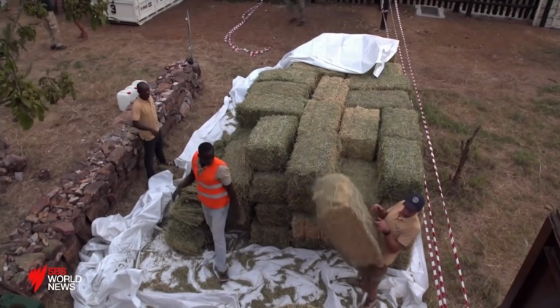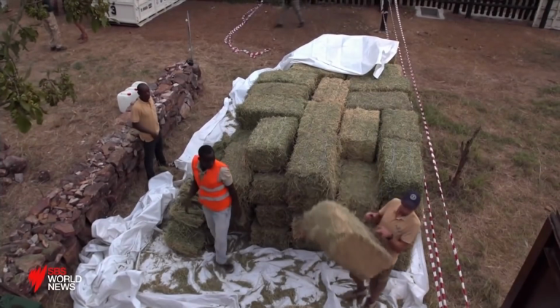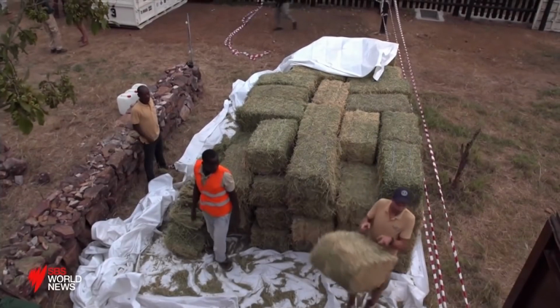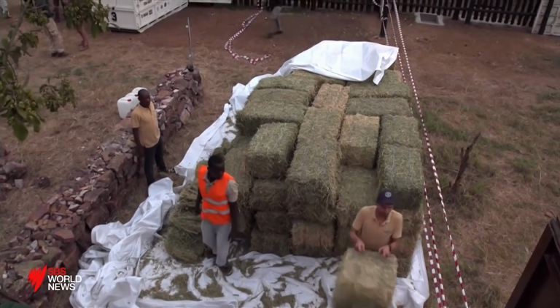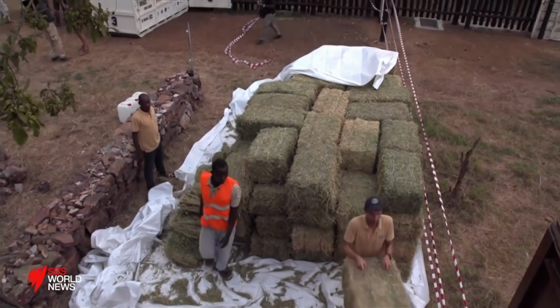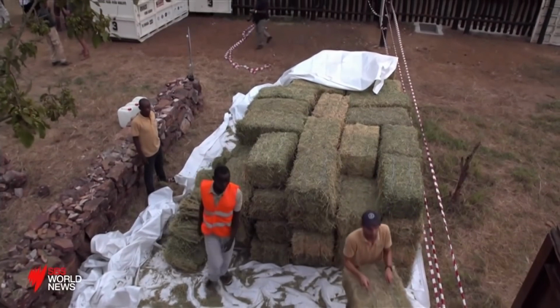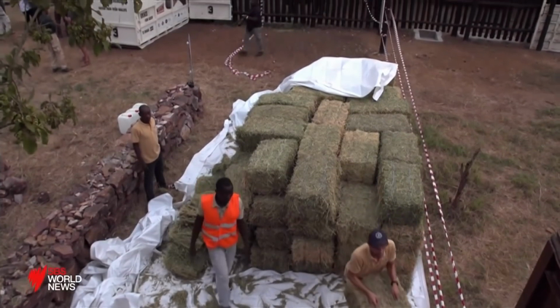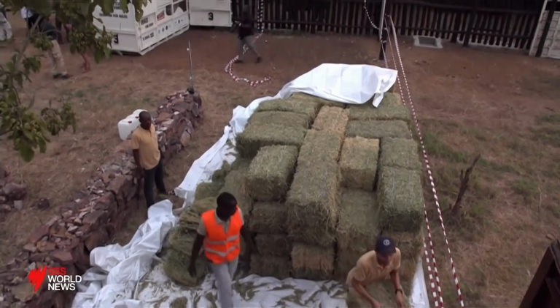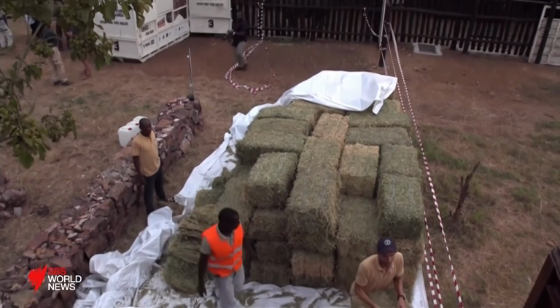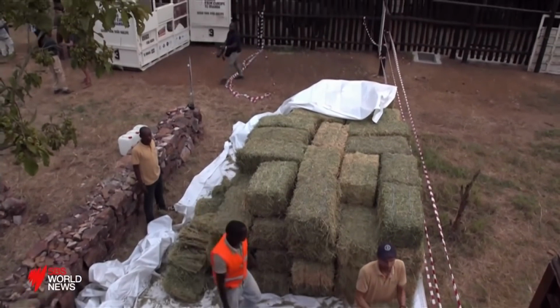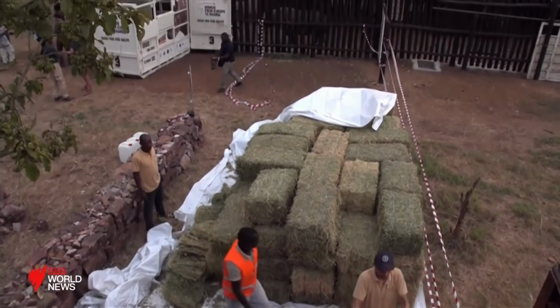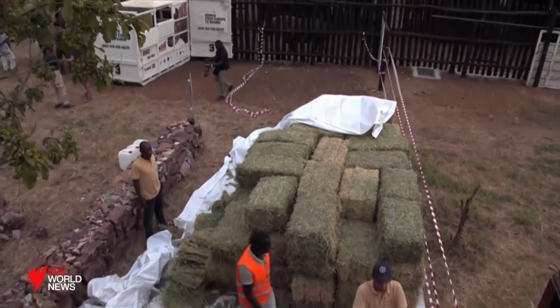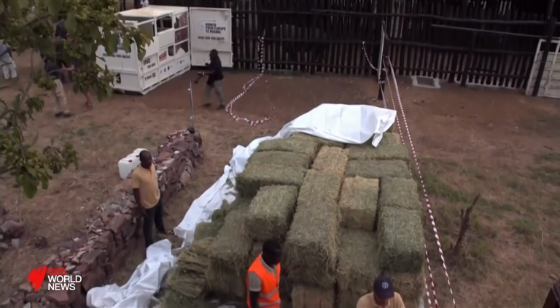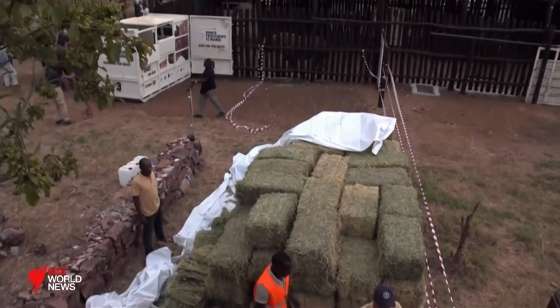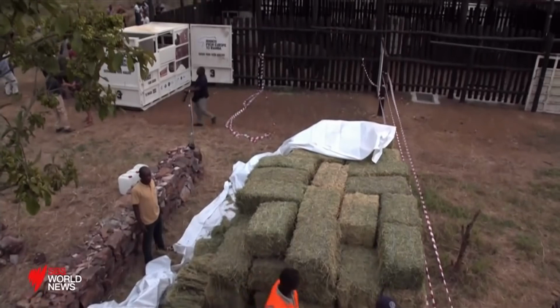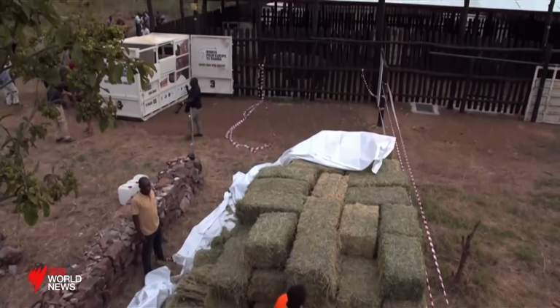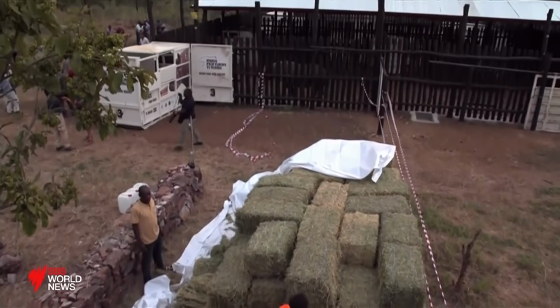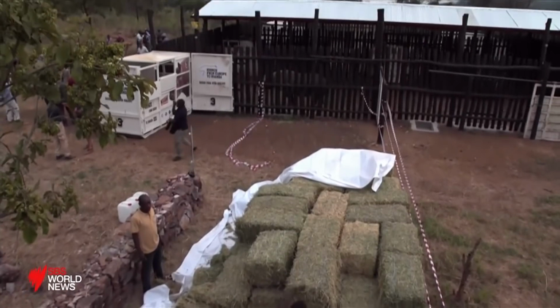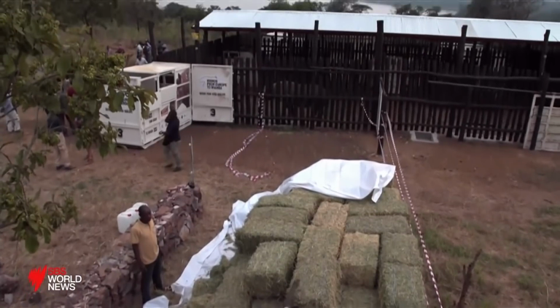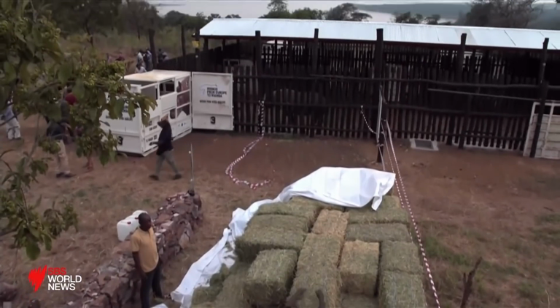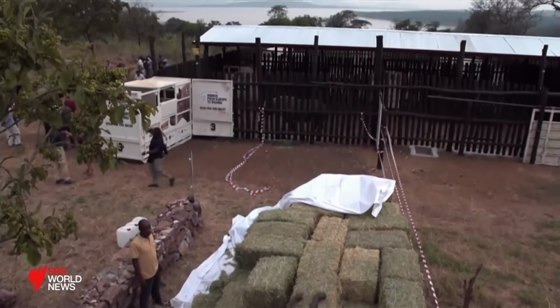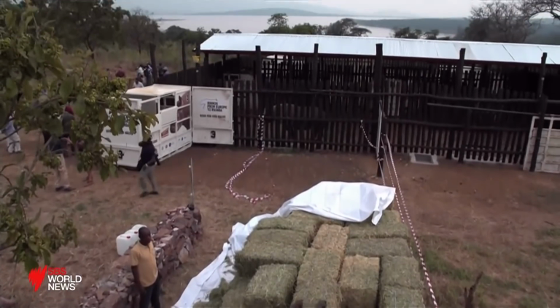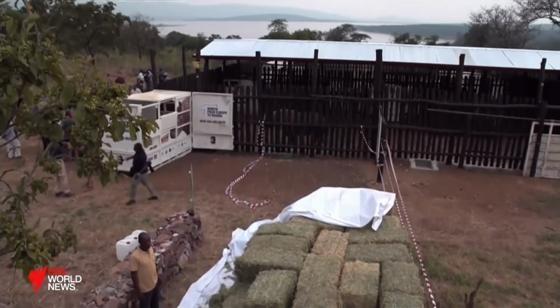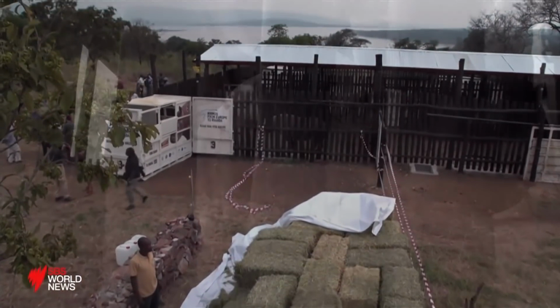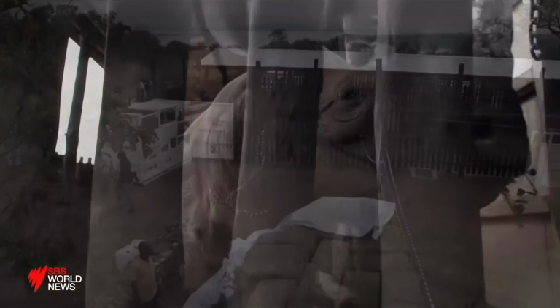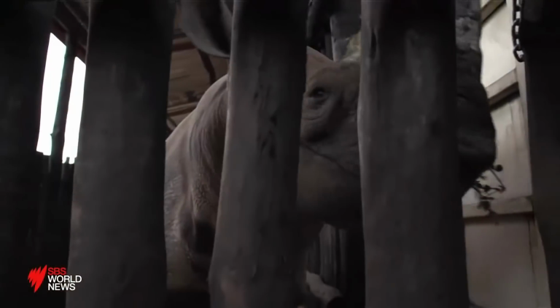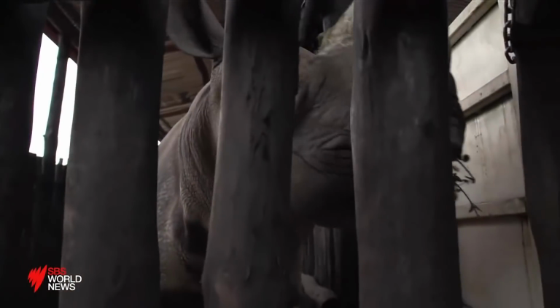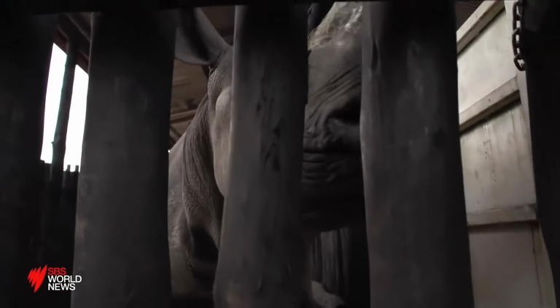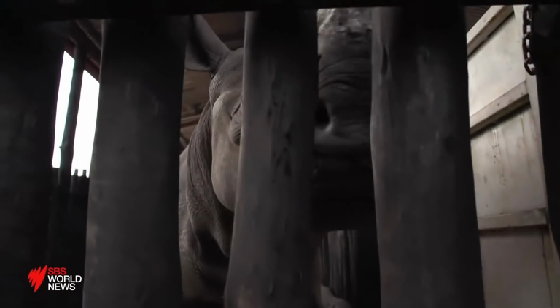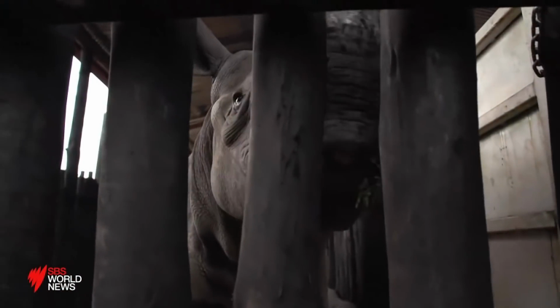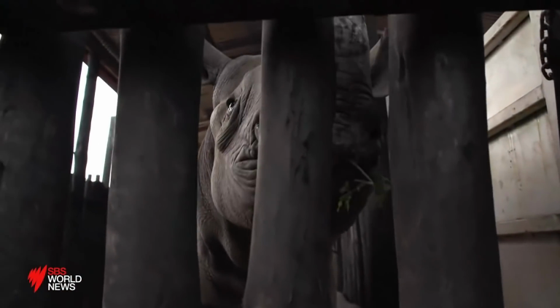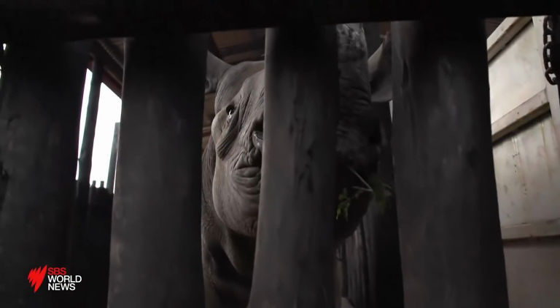While this is the end of a very long journey, it's just the beginning of what will hopefully be a long life in the wild.